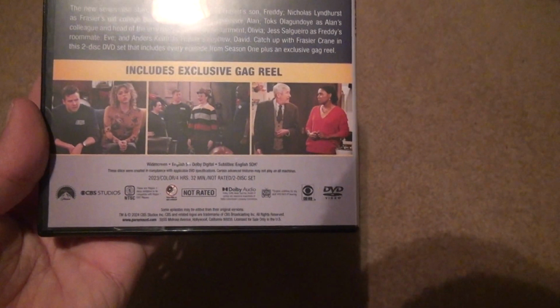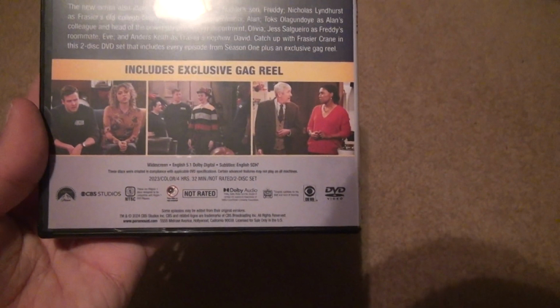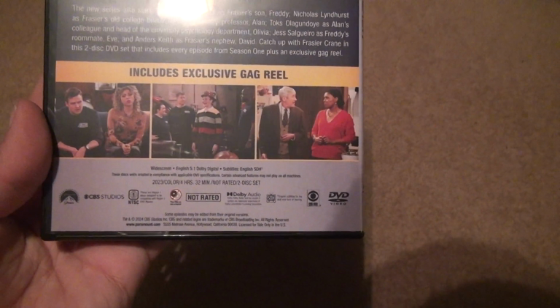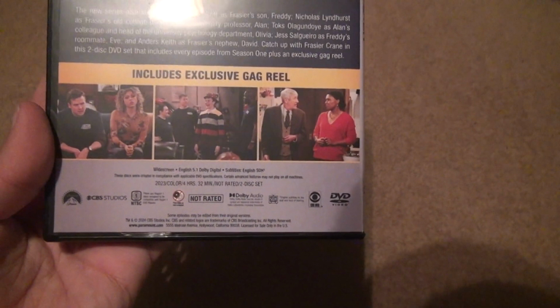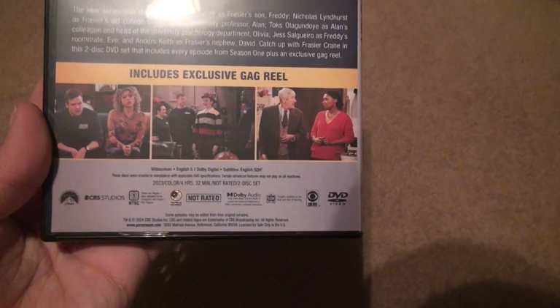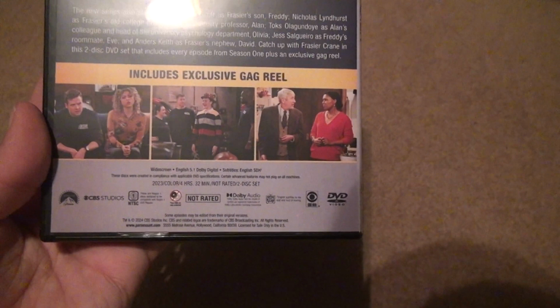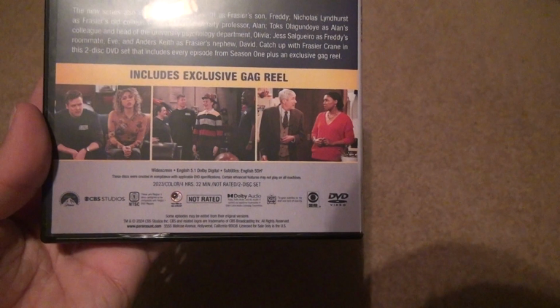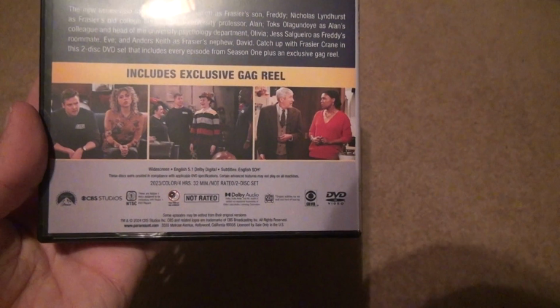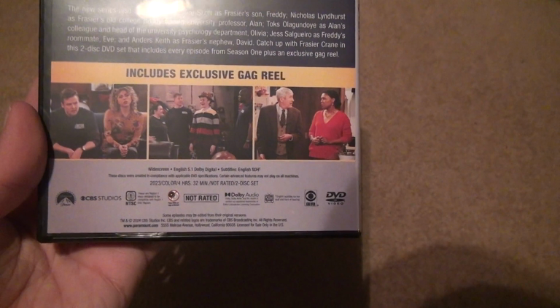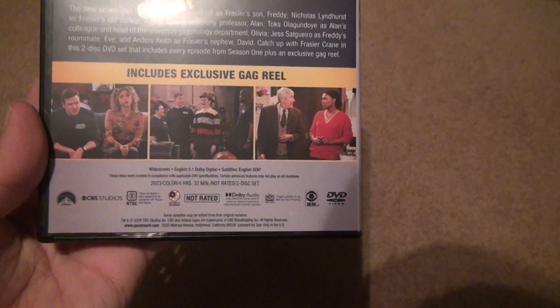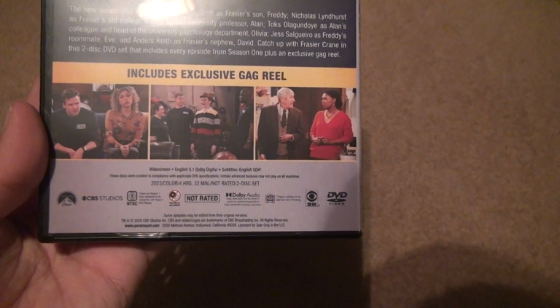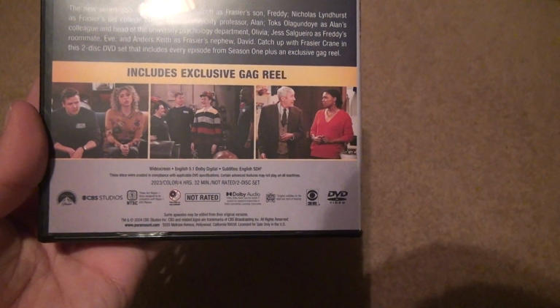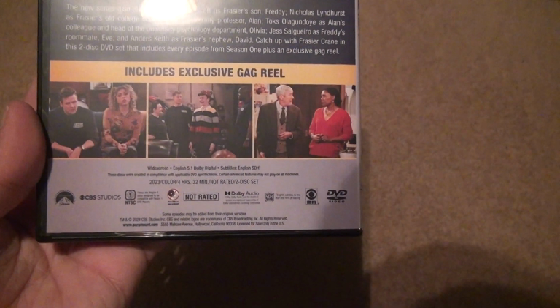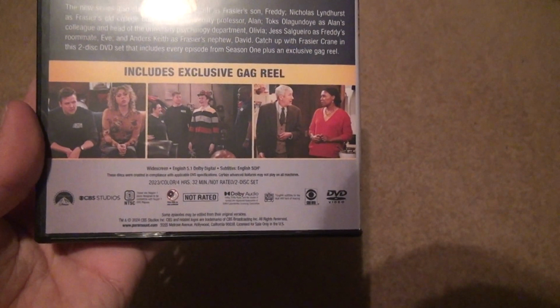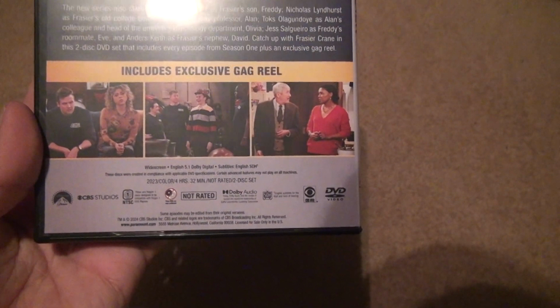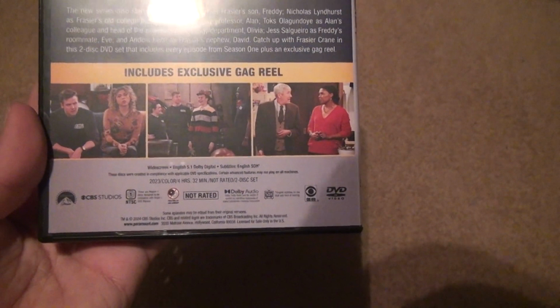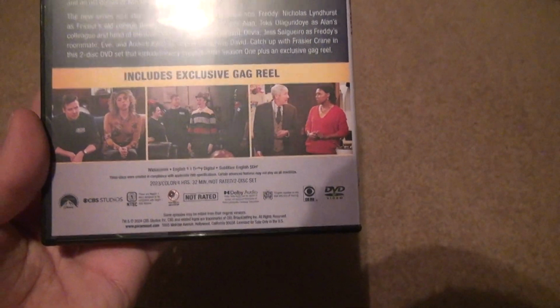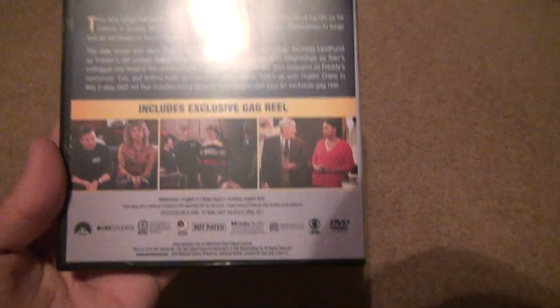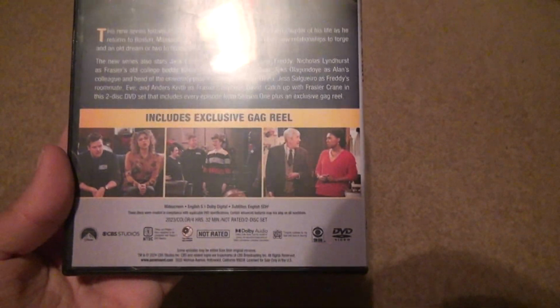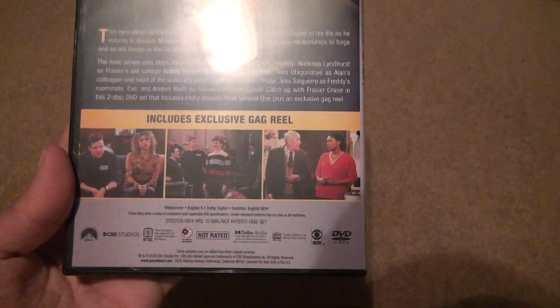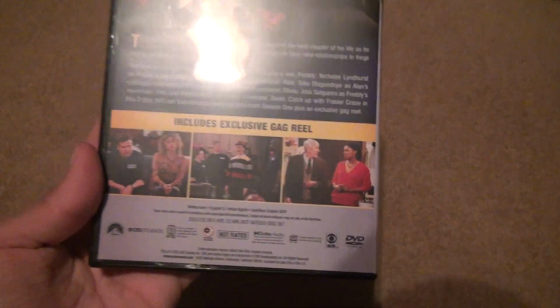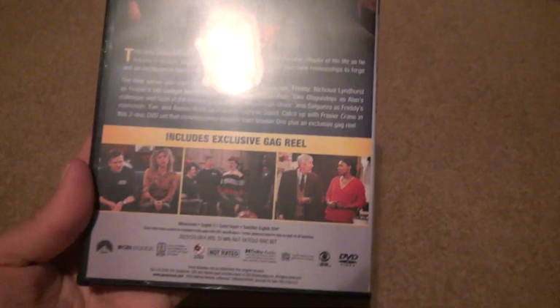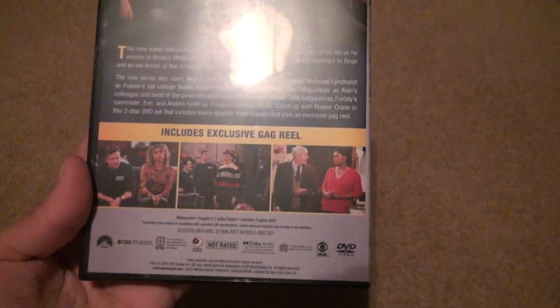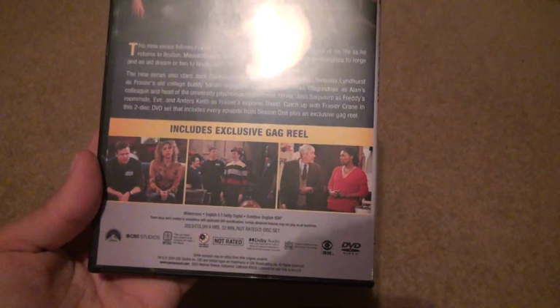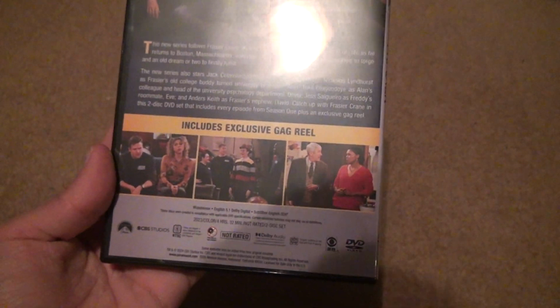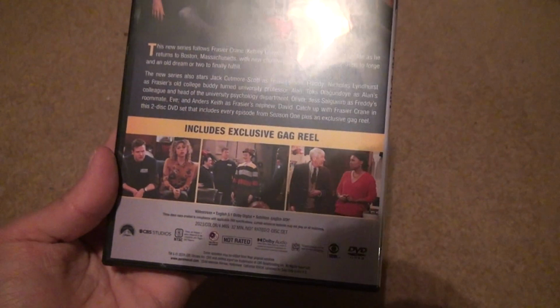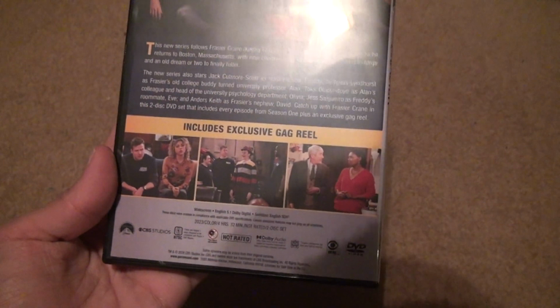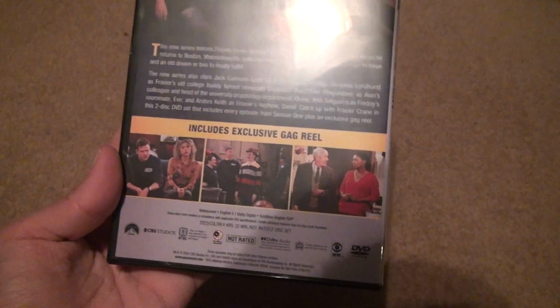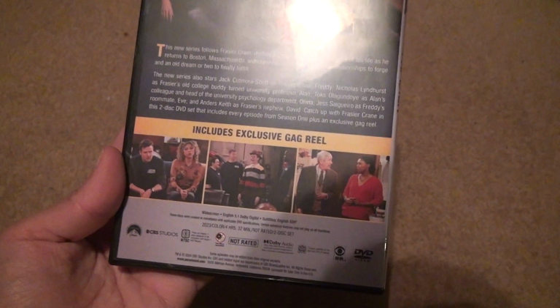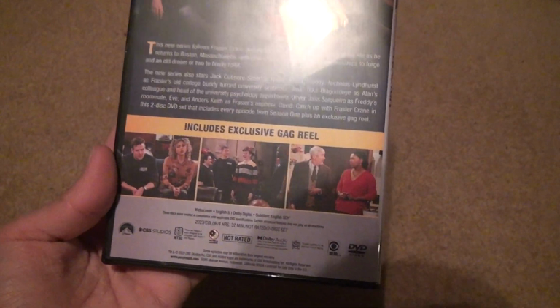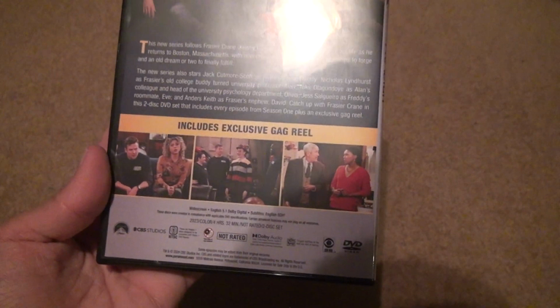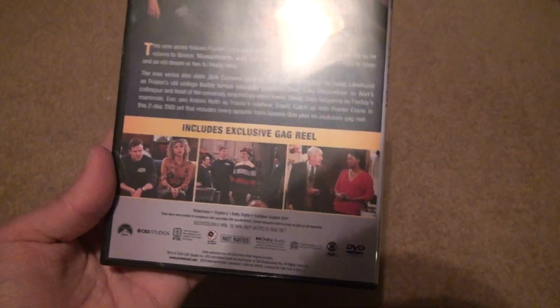5.1 Dolby Digital — what the hell are you gonna get out of that track with this?